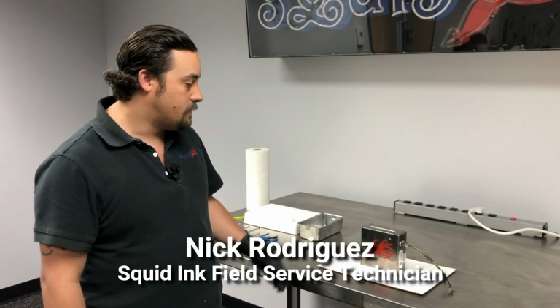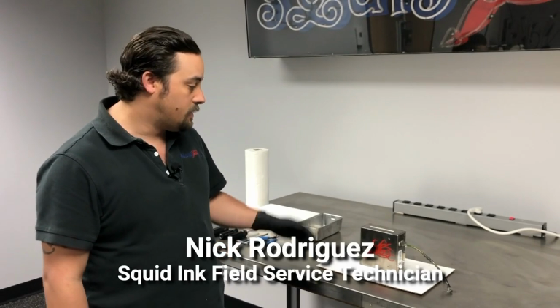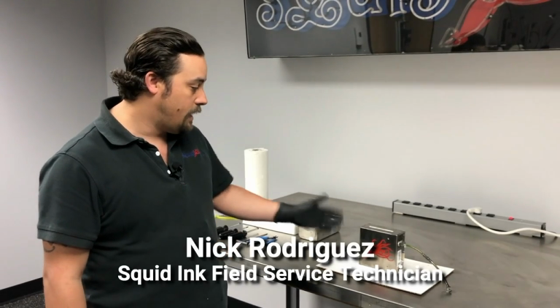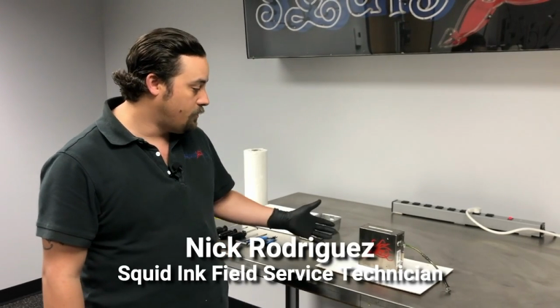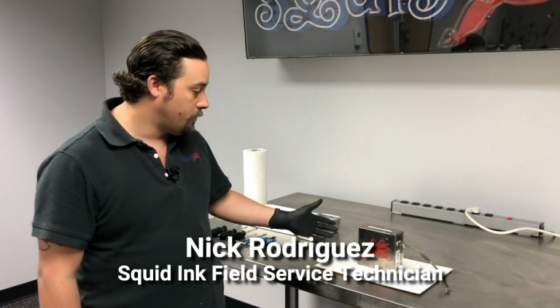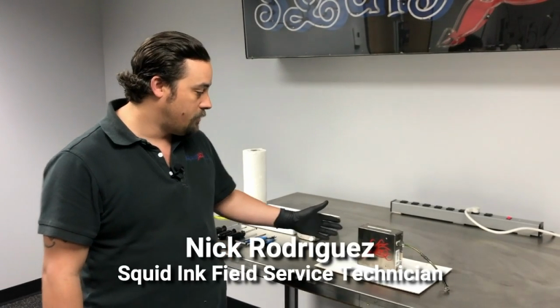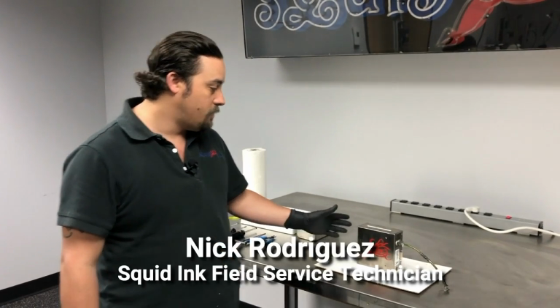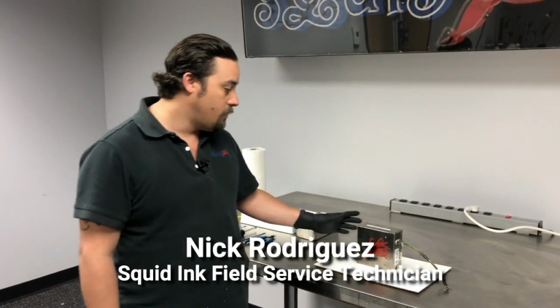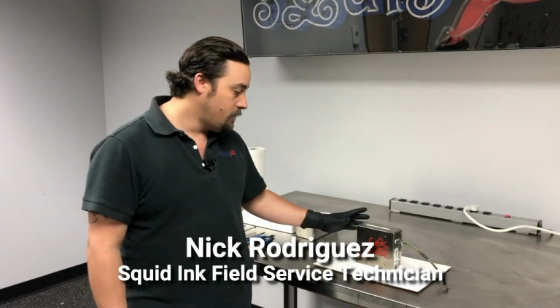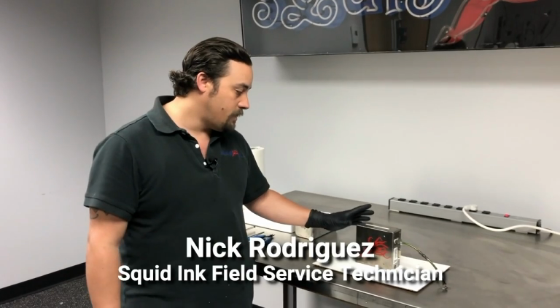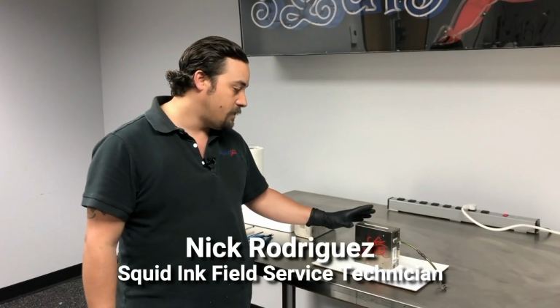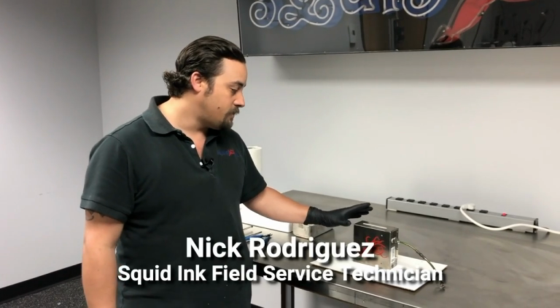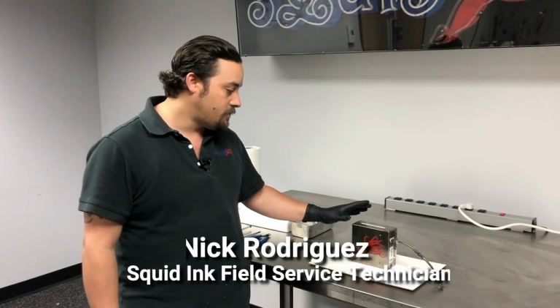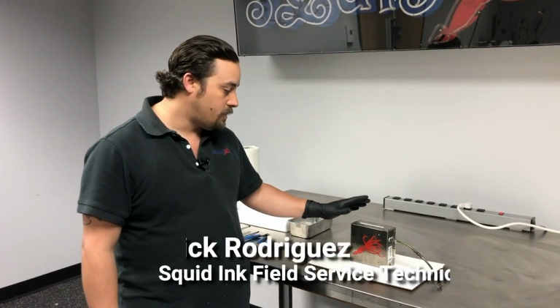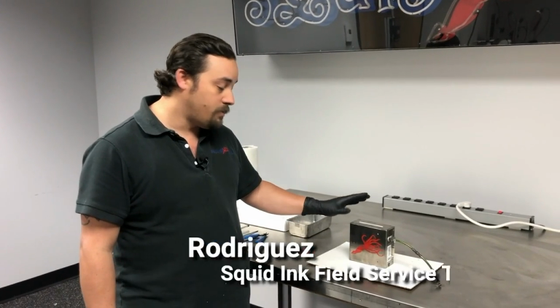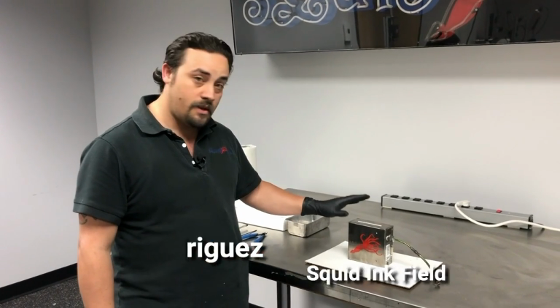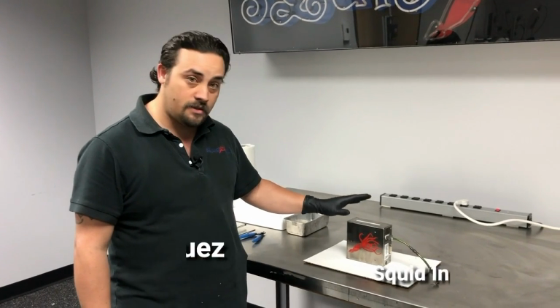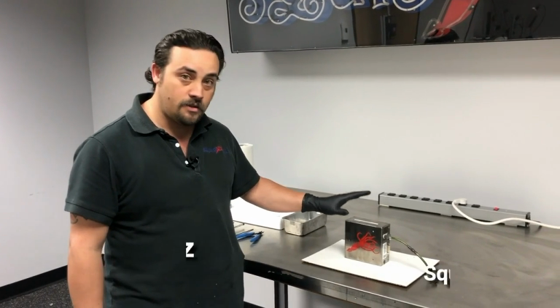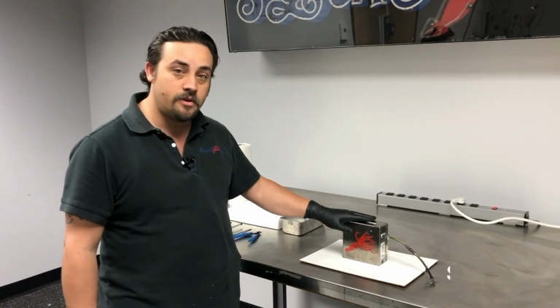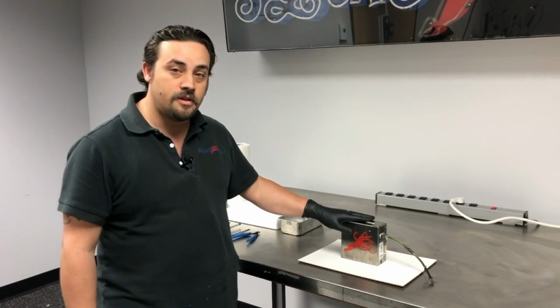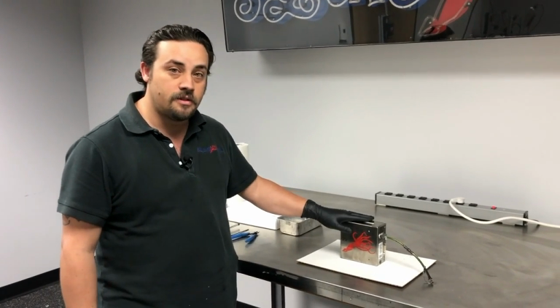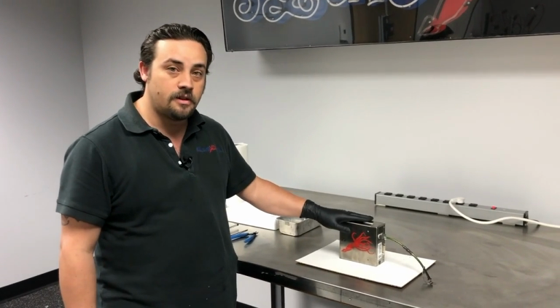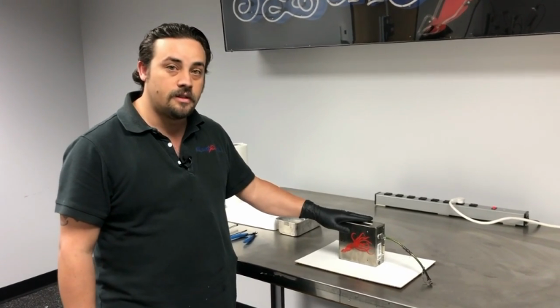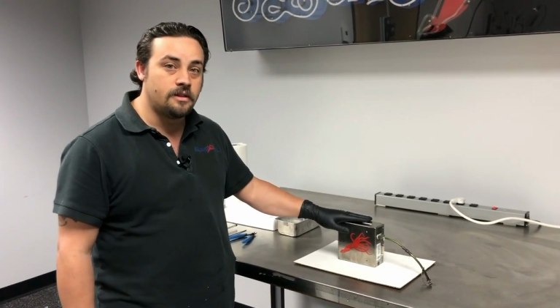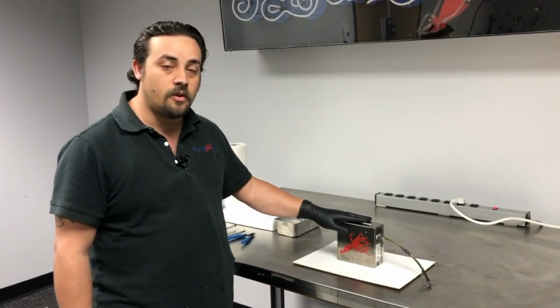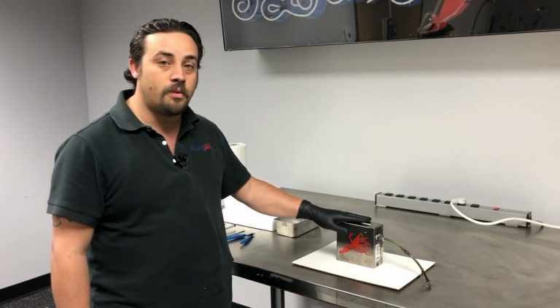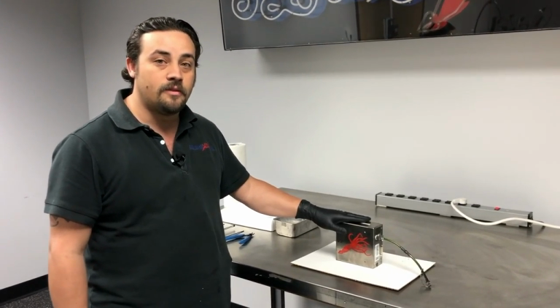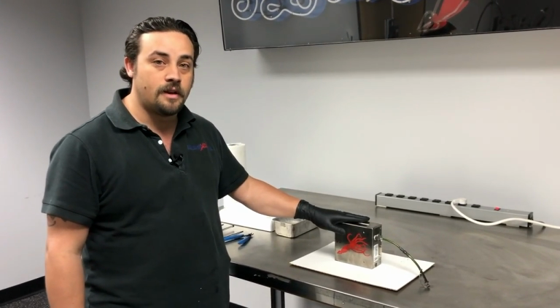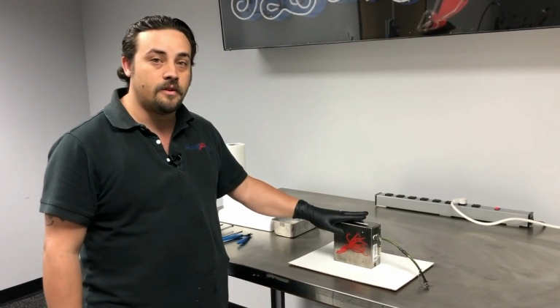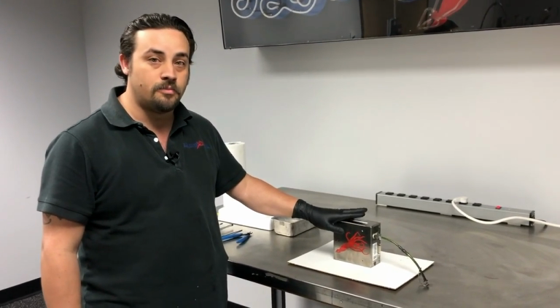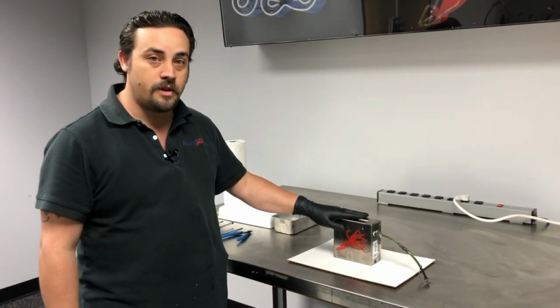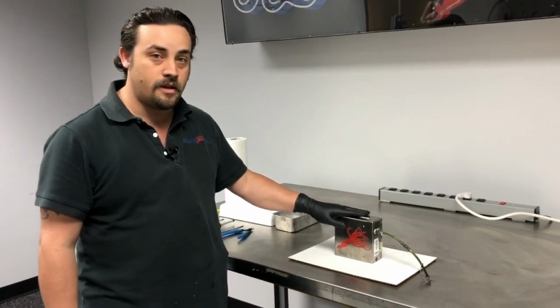Today what we're going to be doing is replacing the print engine on the Co-Pilot 500 print head.